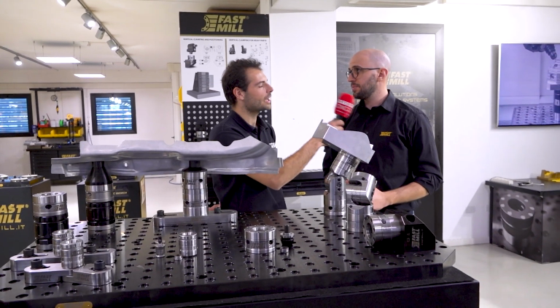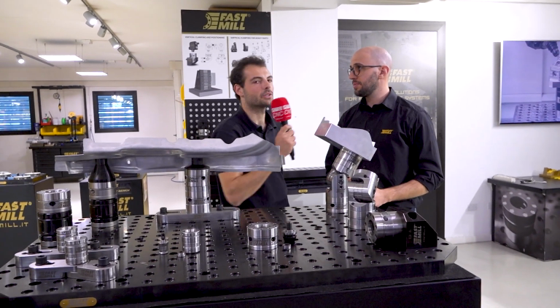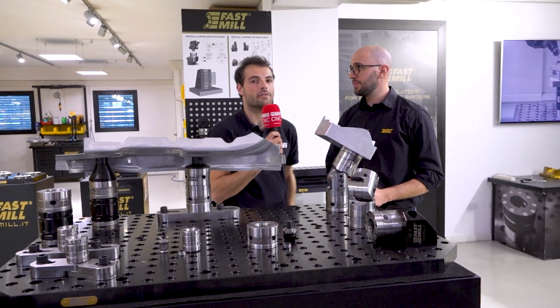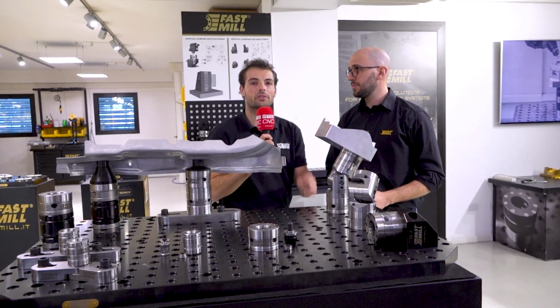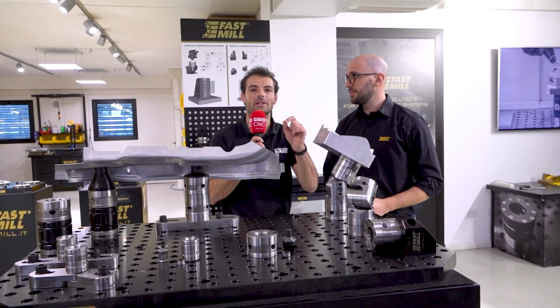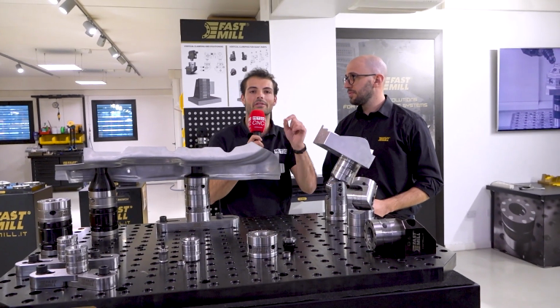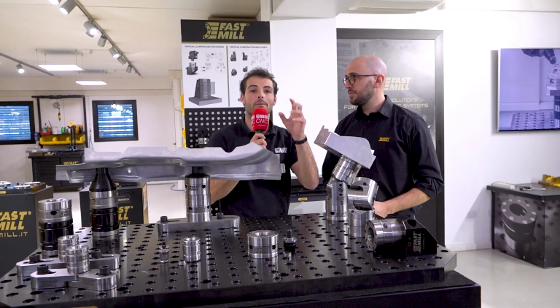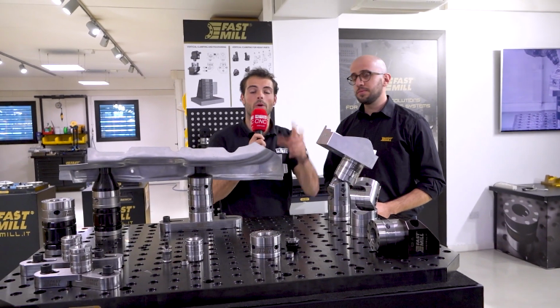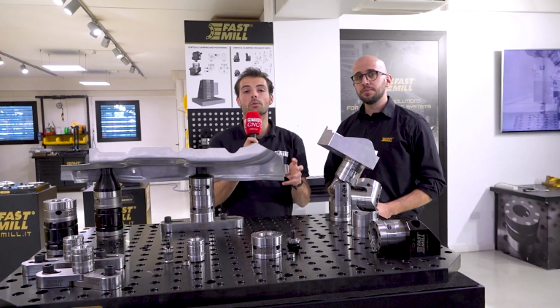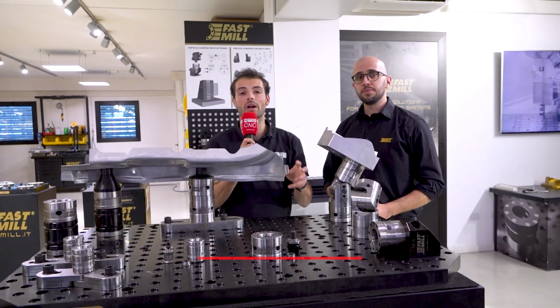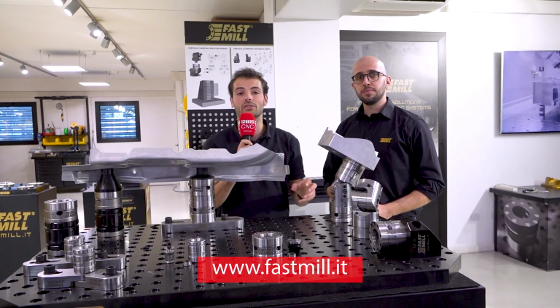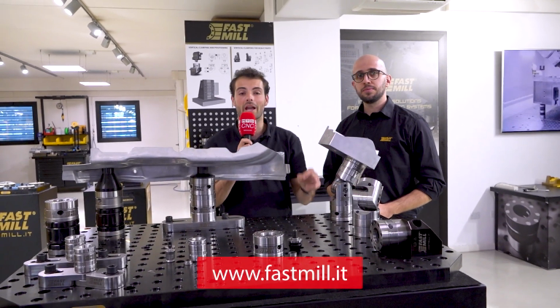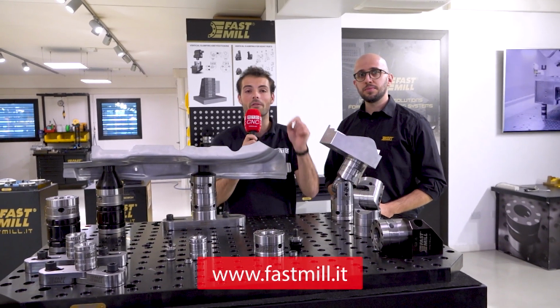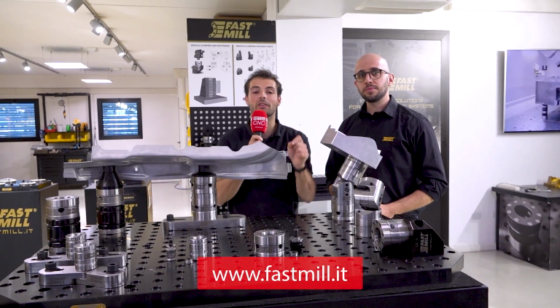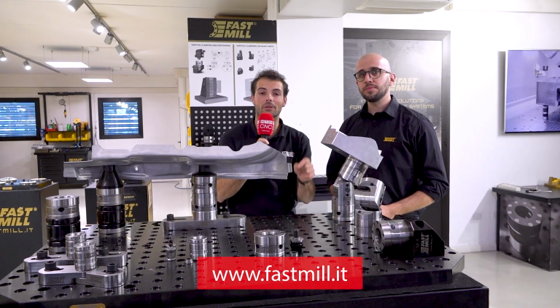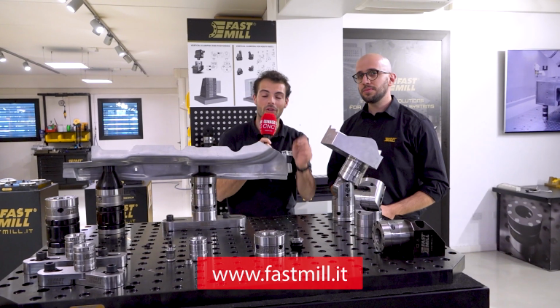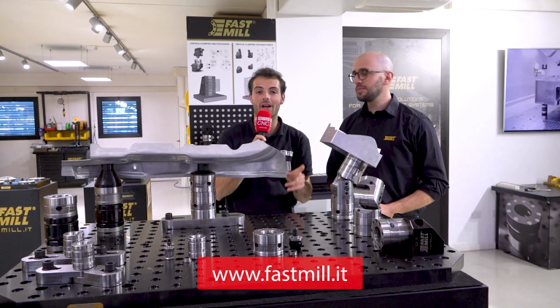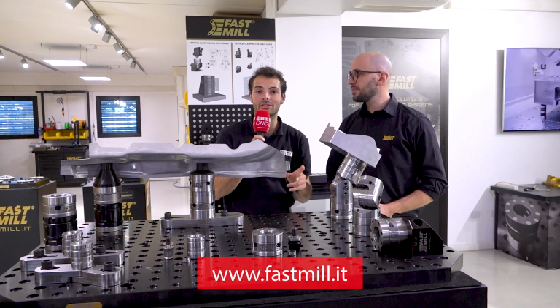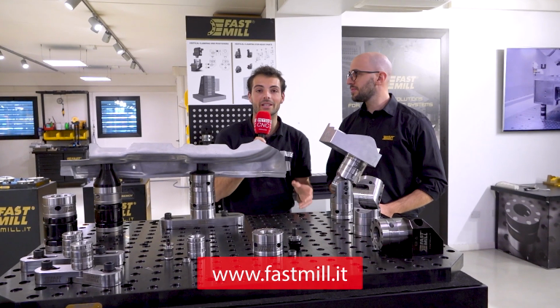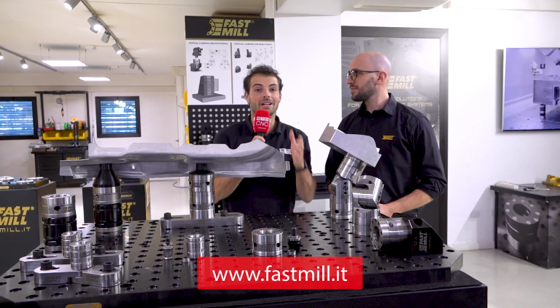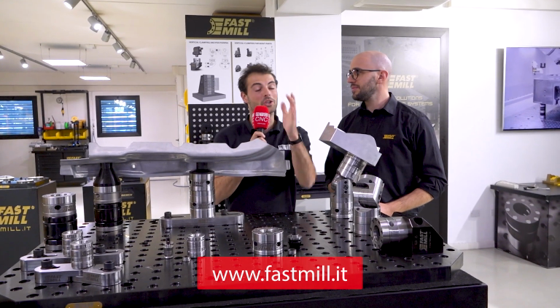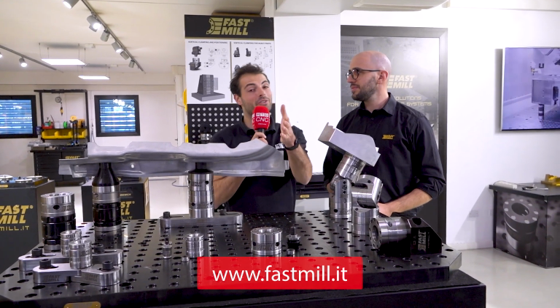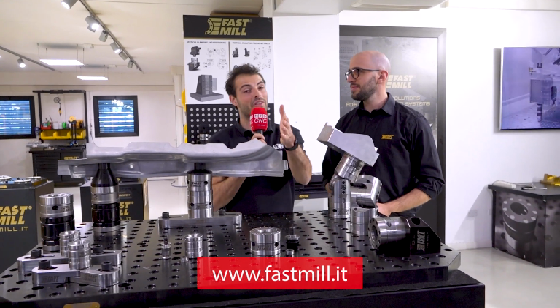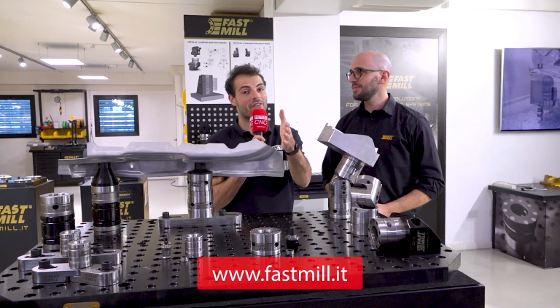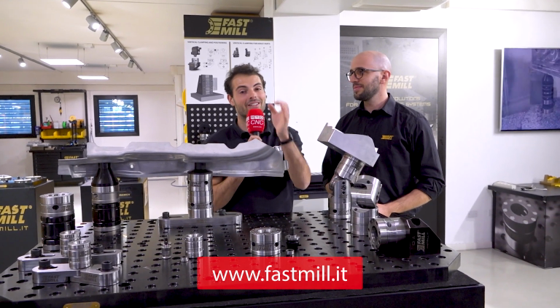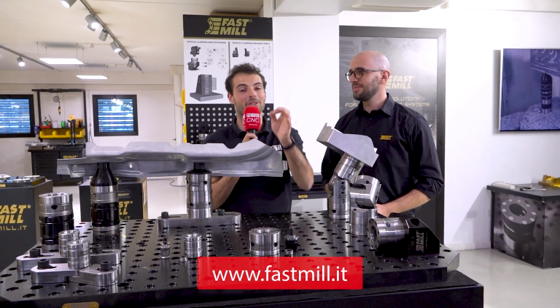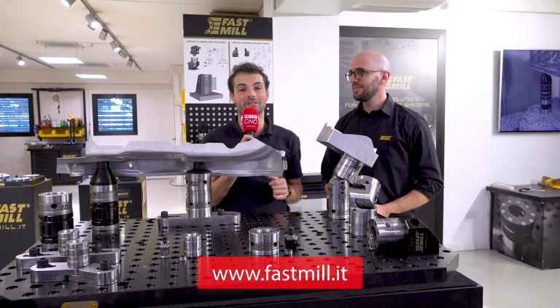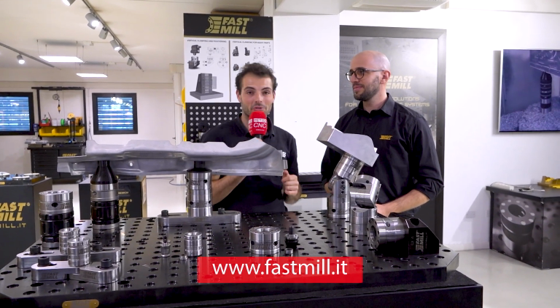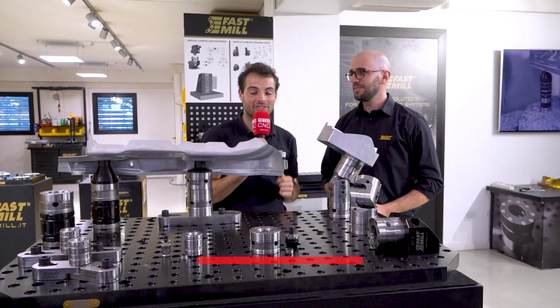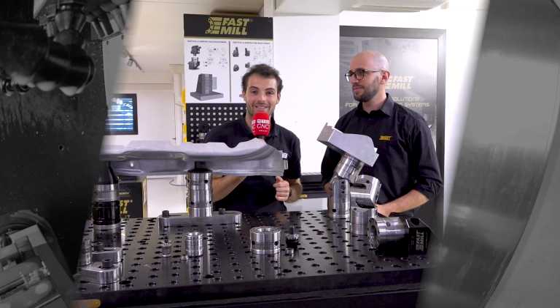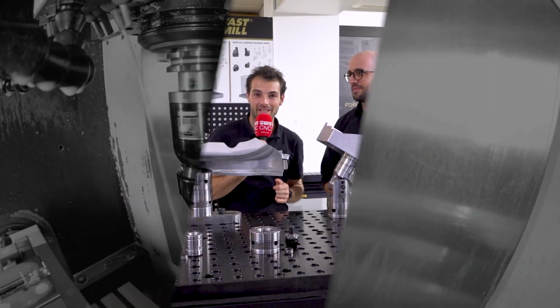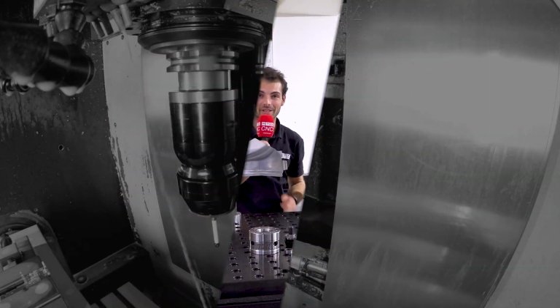Fastmill is available worldwide — check out fastmill.it, or you might see their van coming to an industrial estate near you.